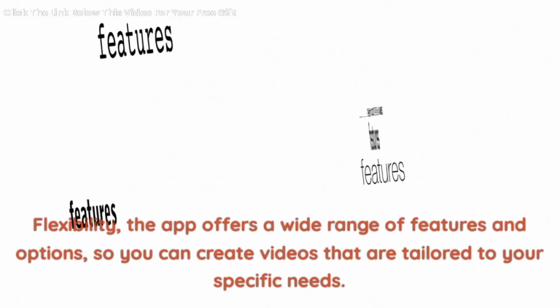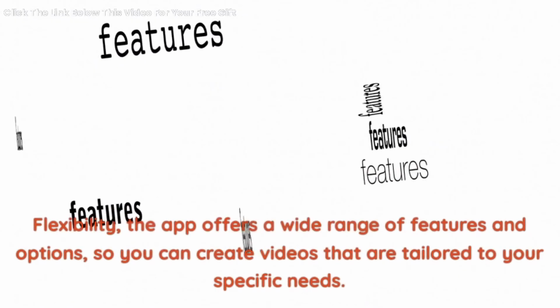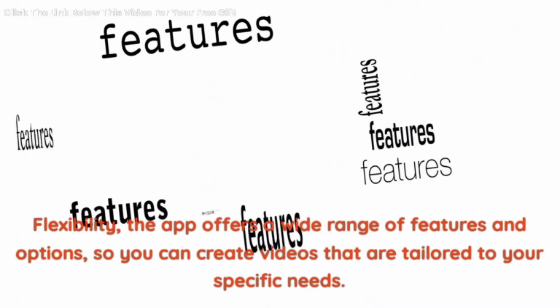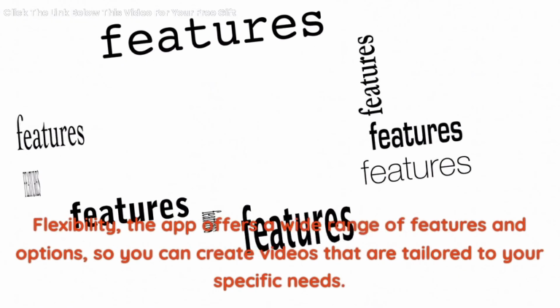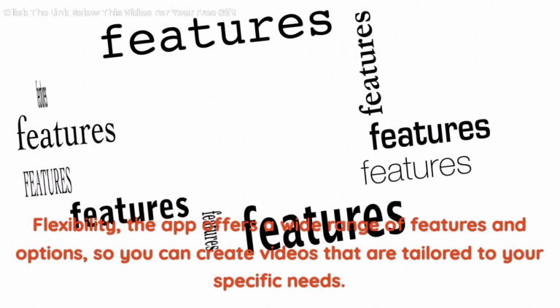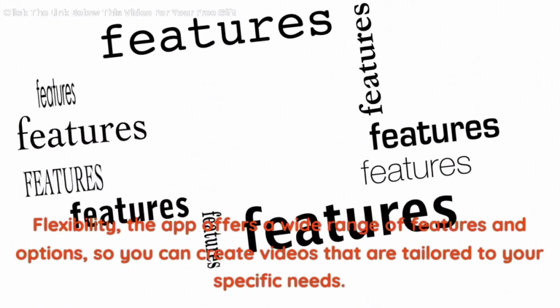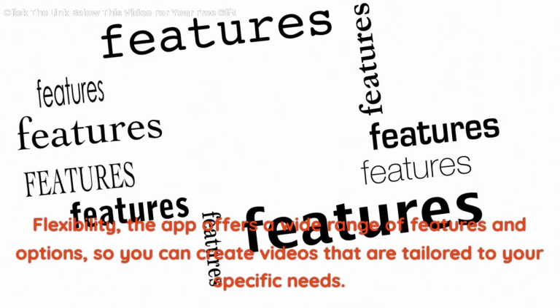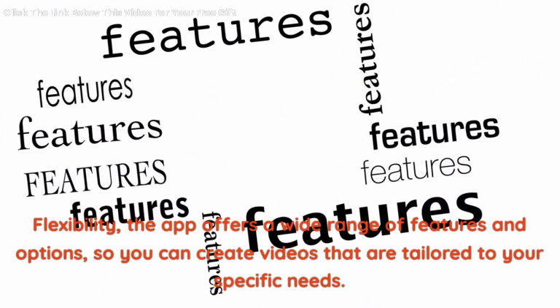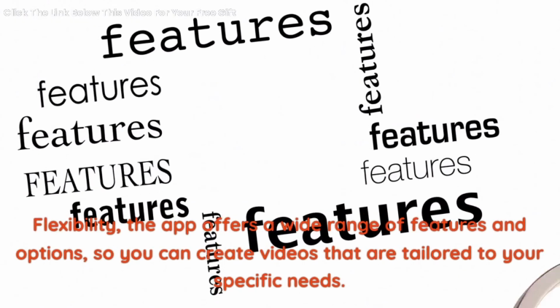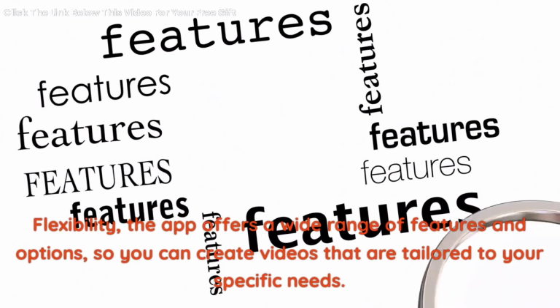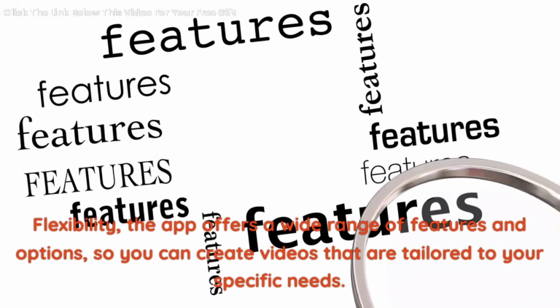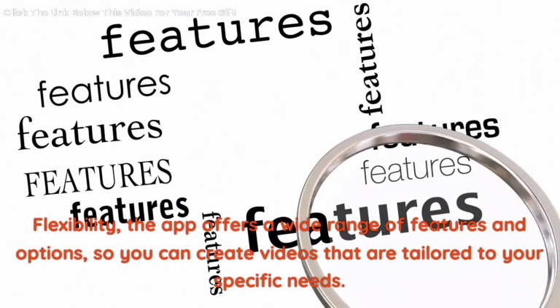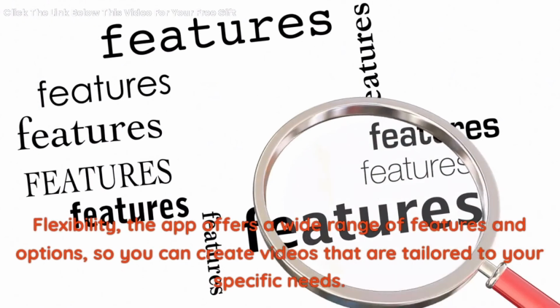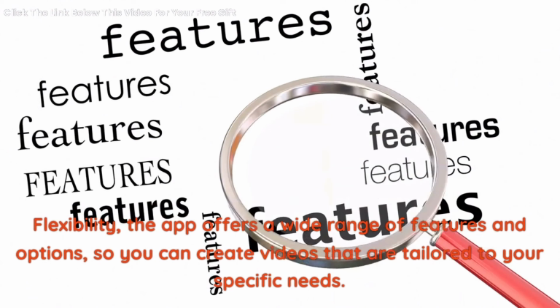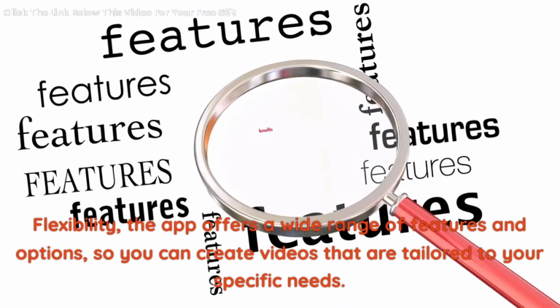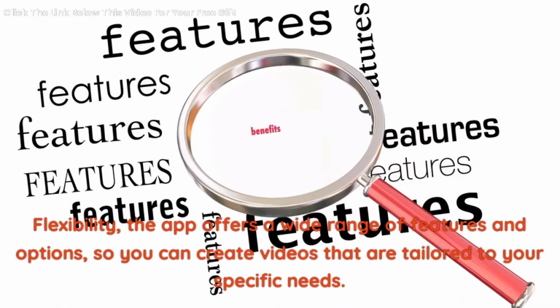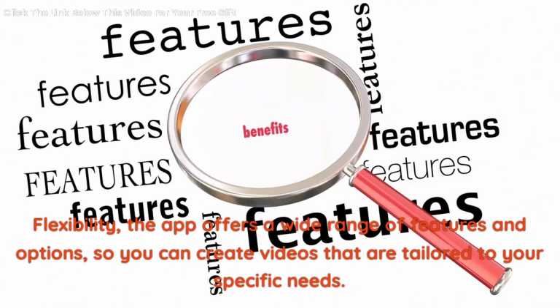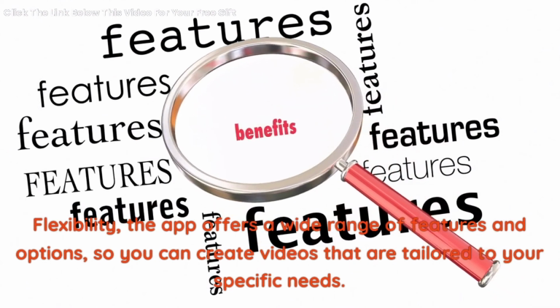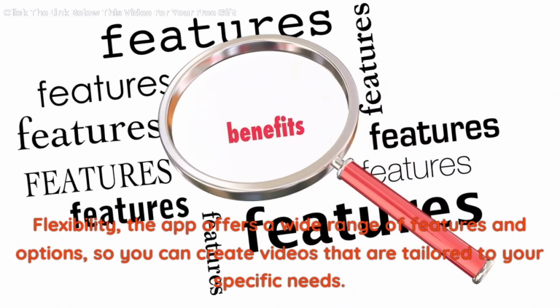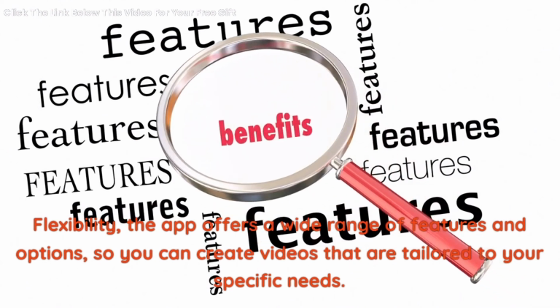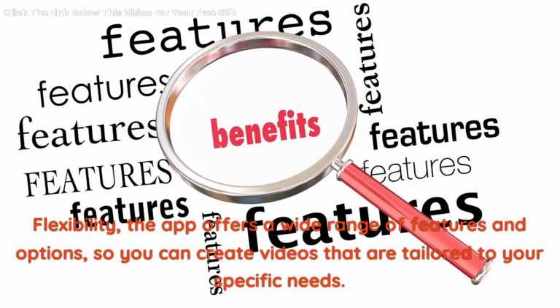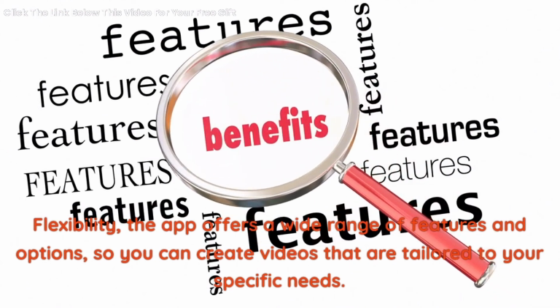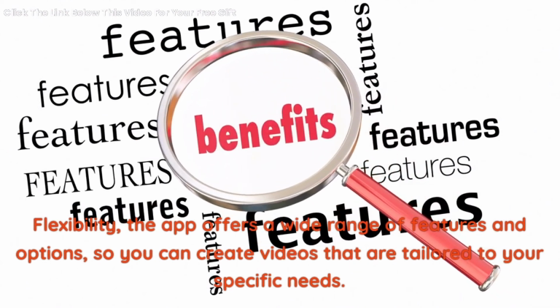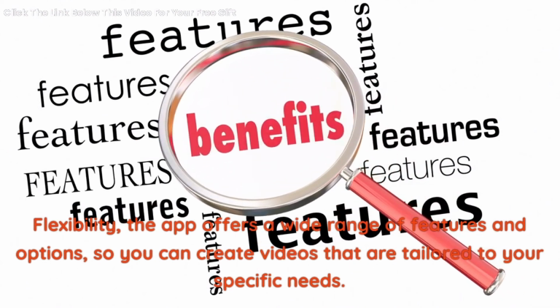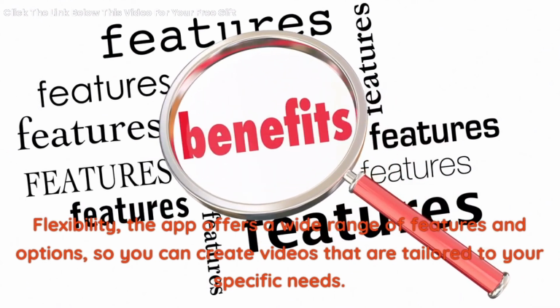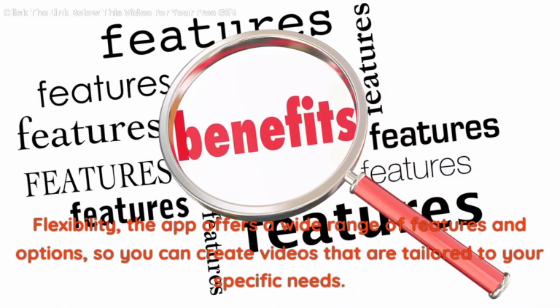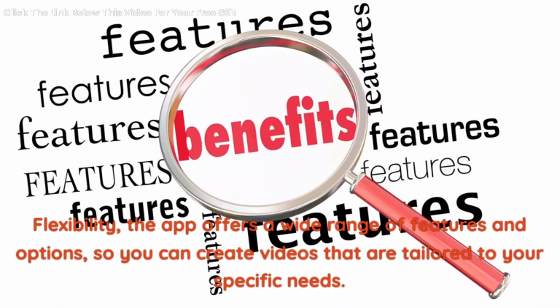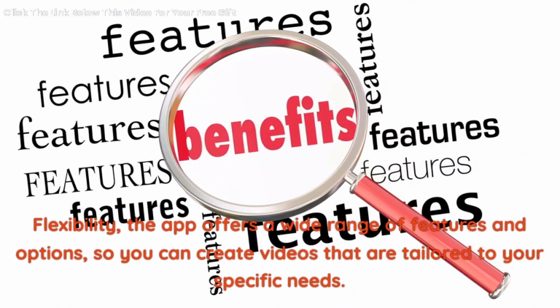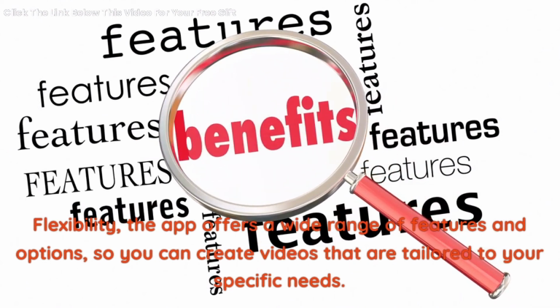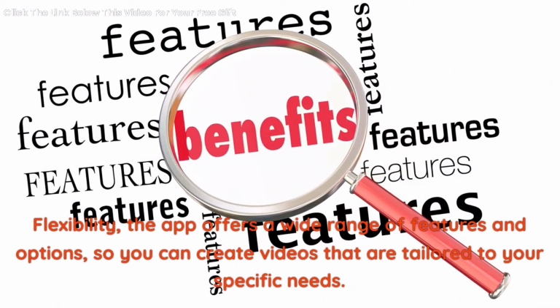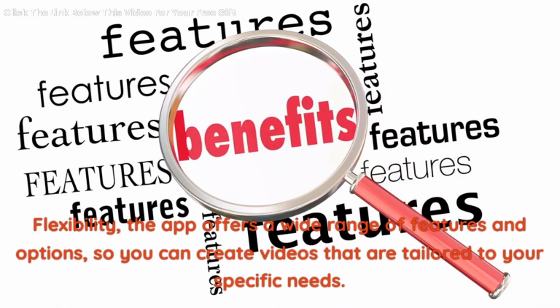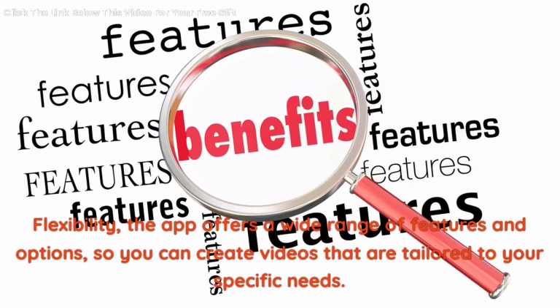Flexibility — the app offers a wide range of features and options, so you can create videos that are tailored to your specific needs.